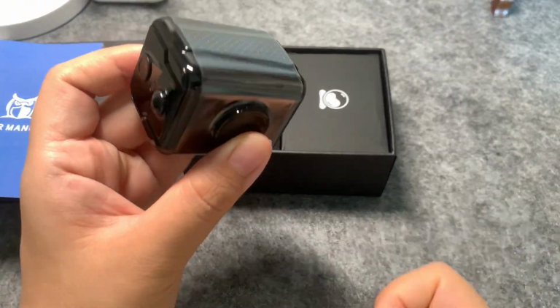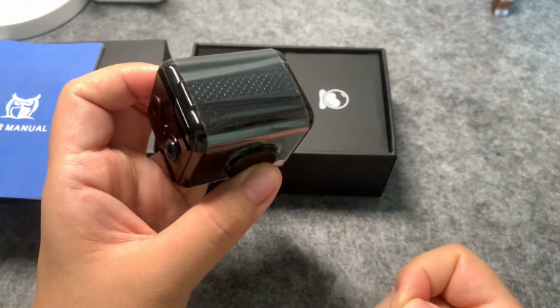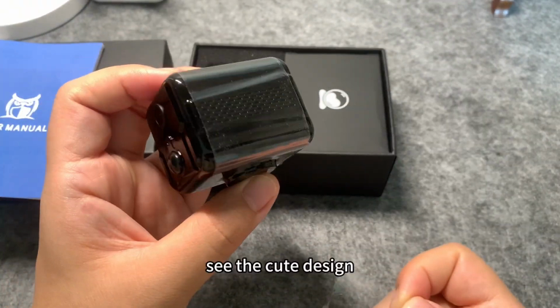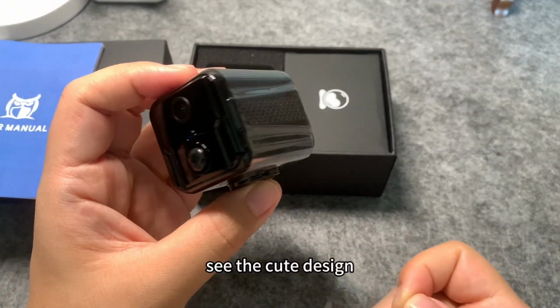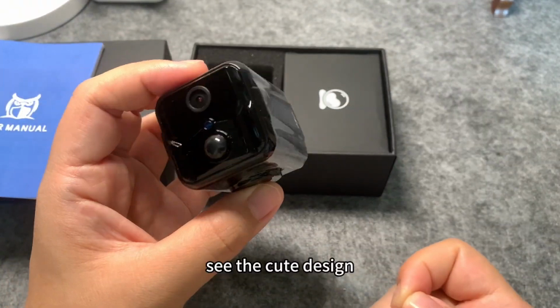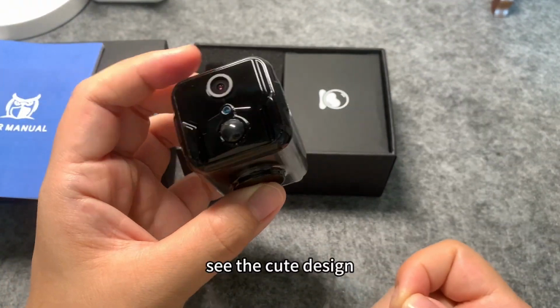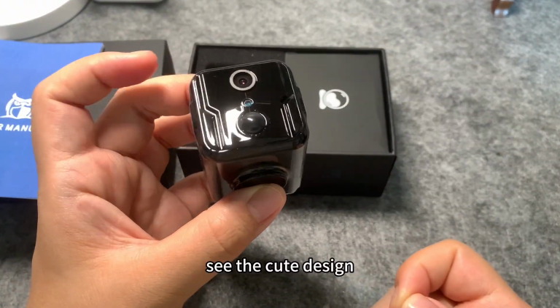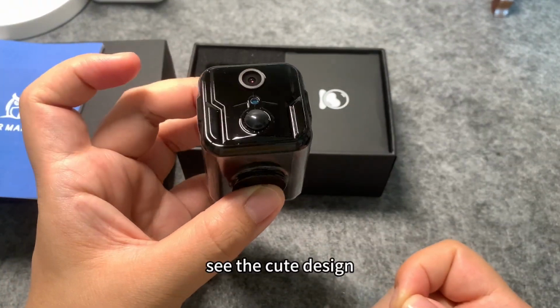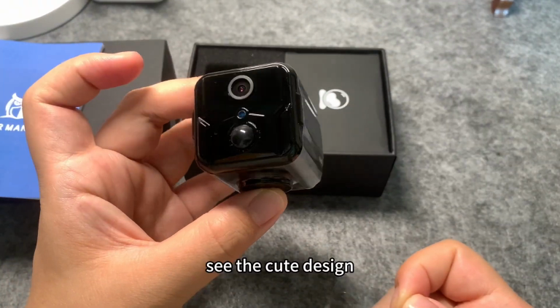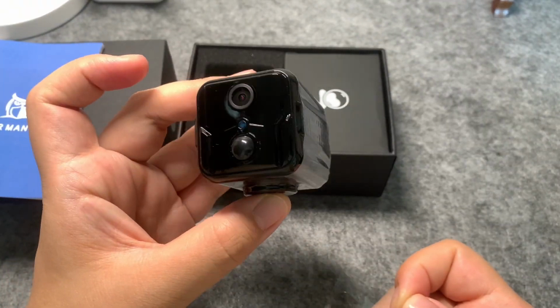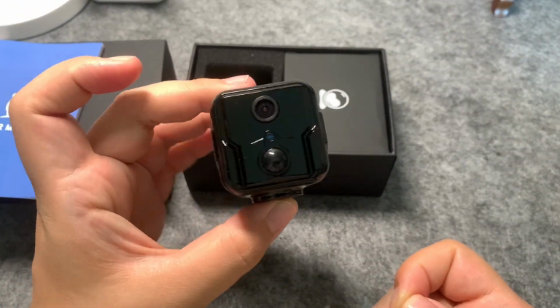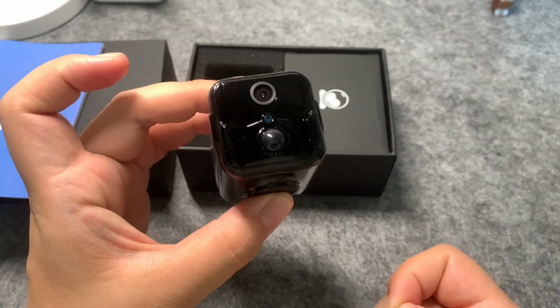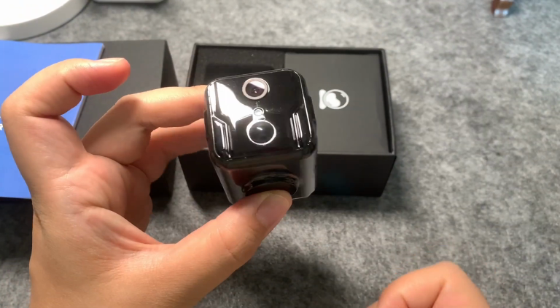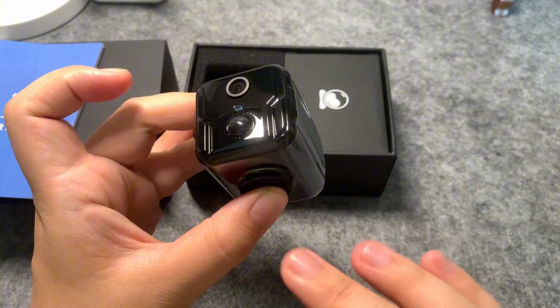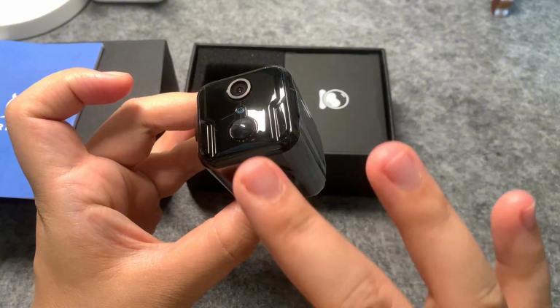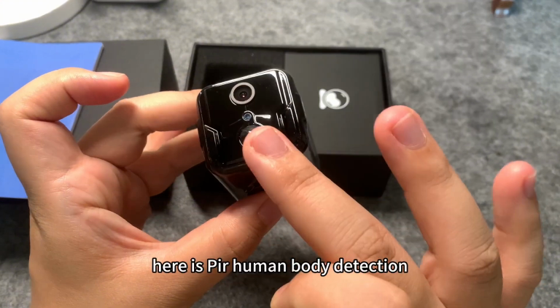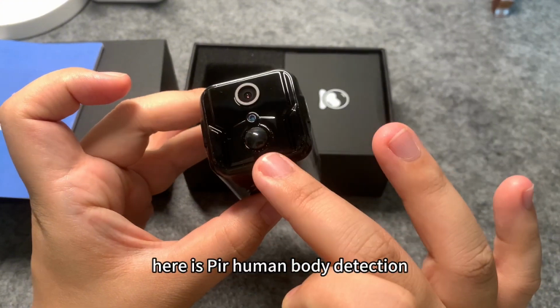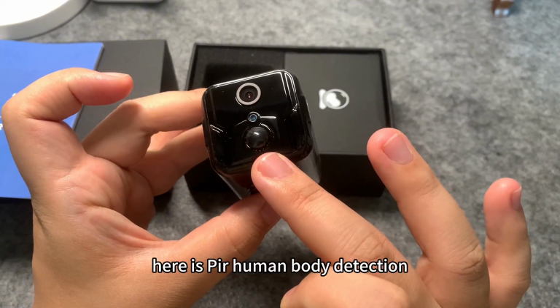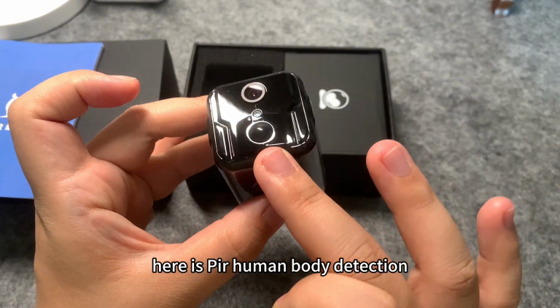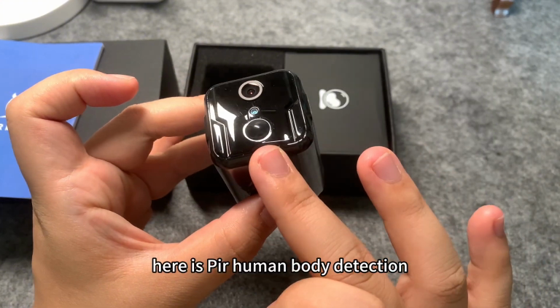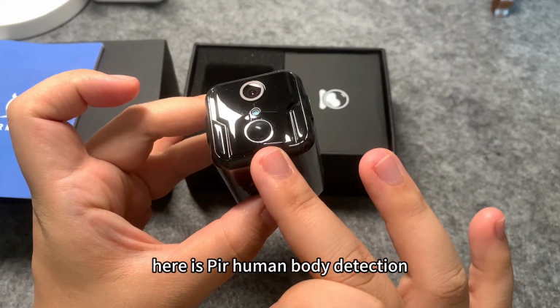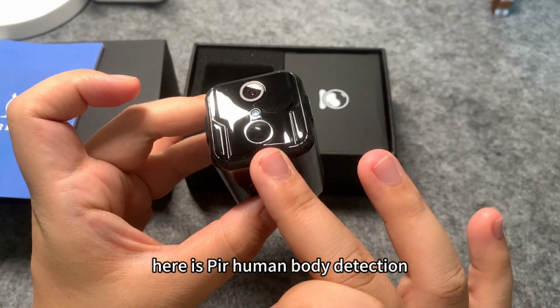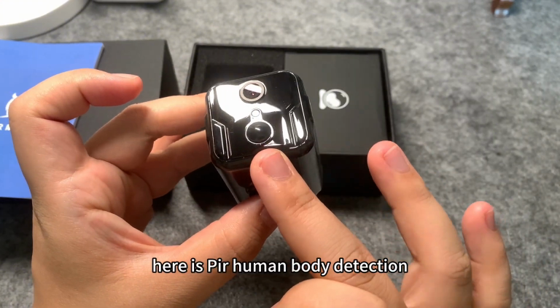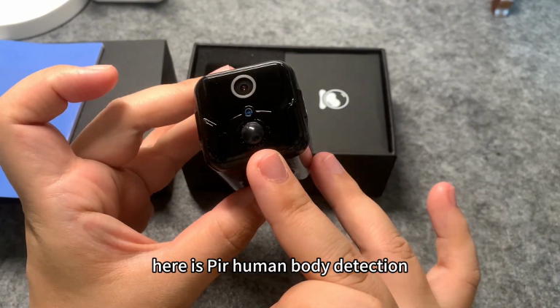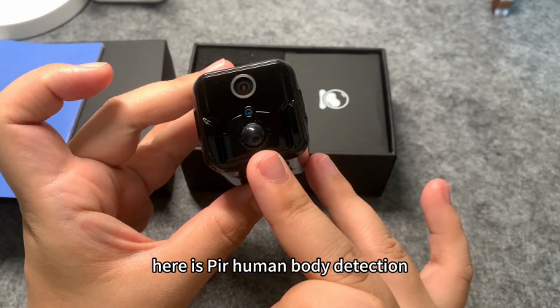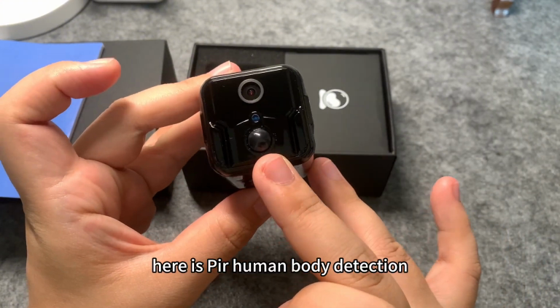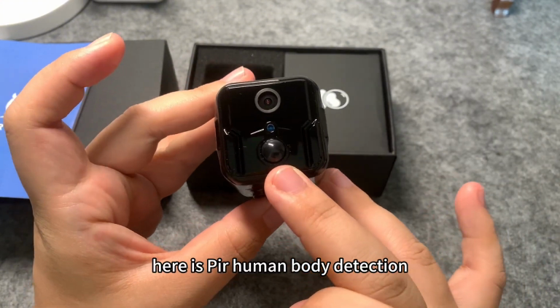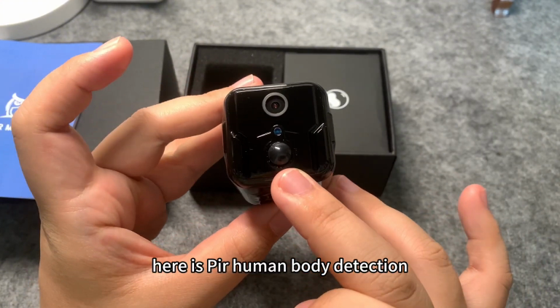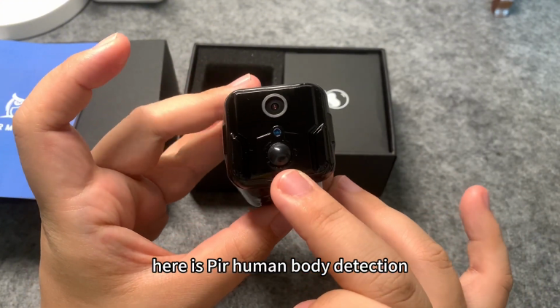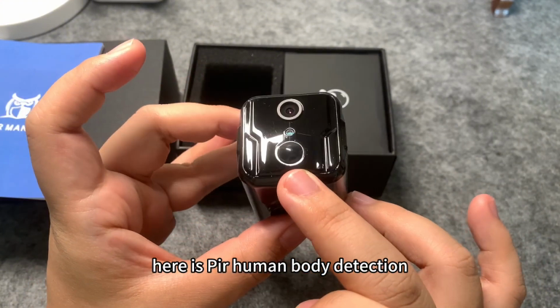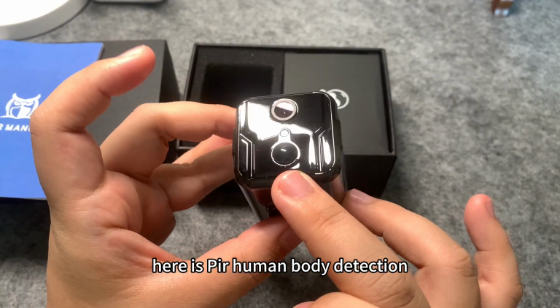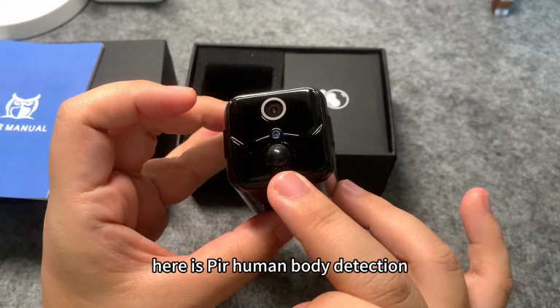See the cute design? Here is PIR — Human Body Detection.